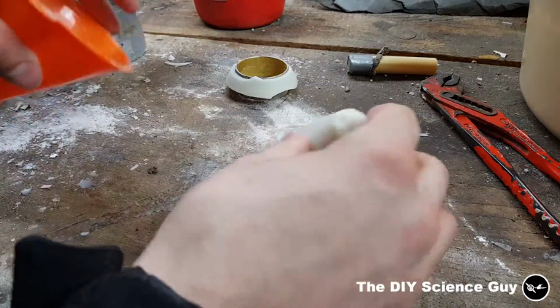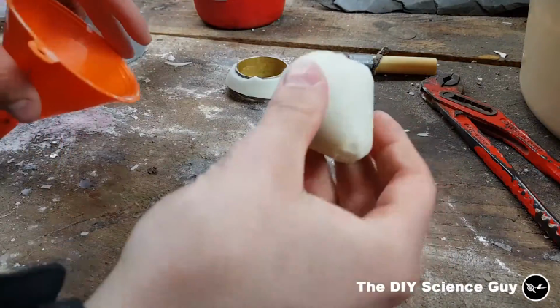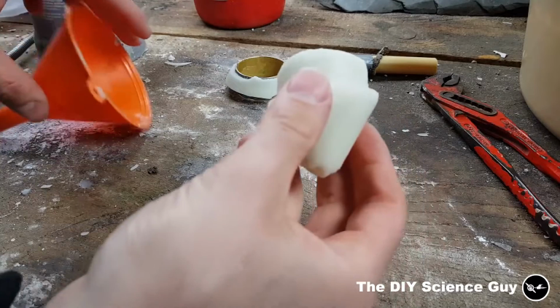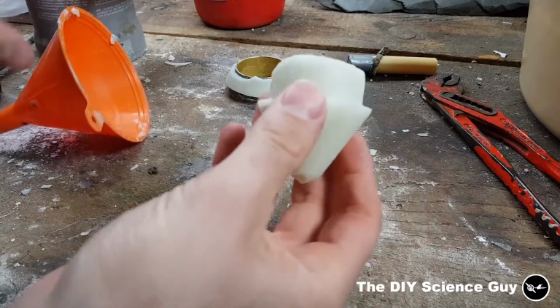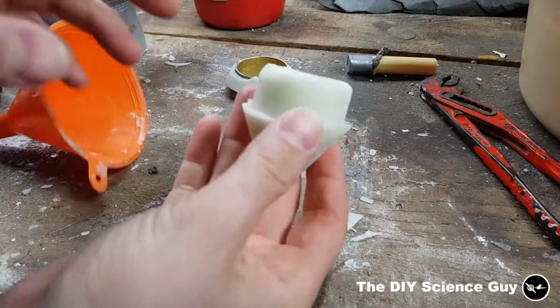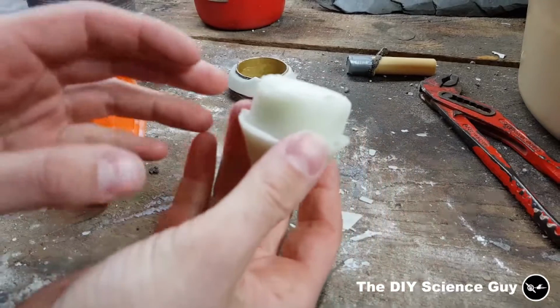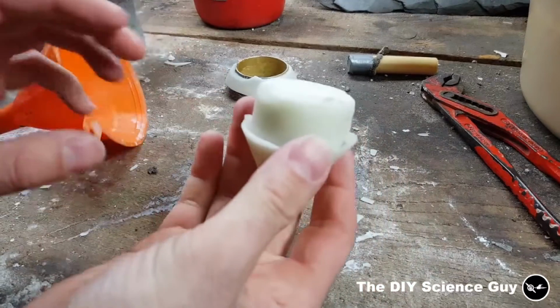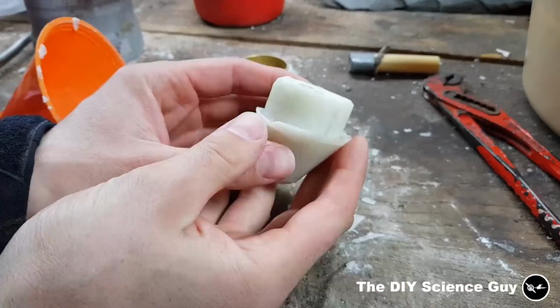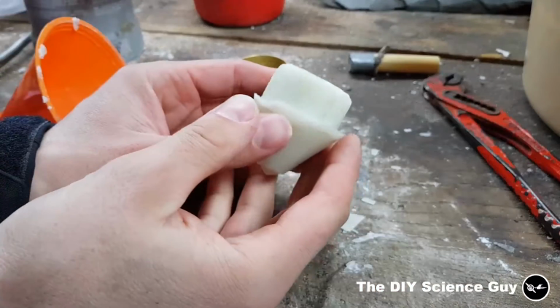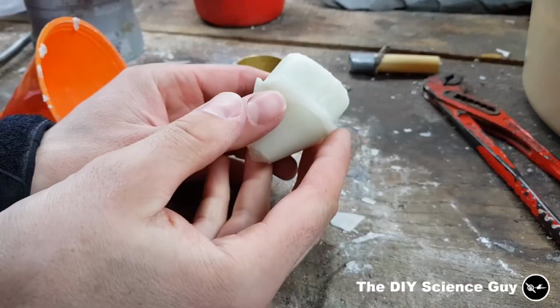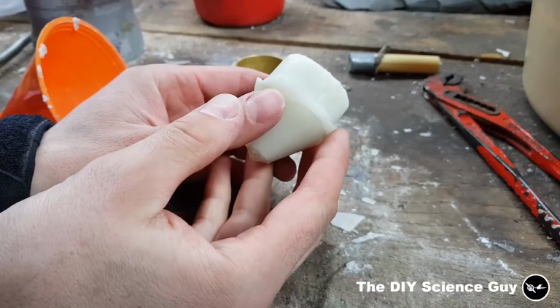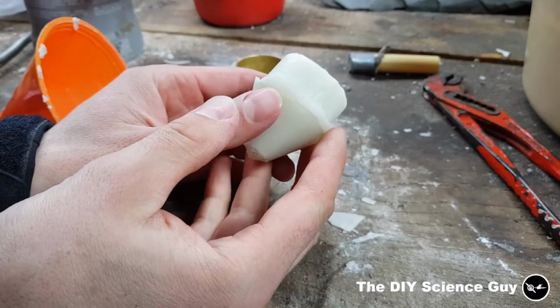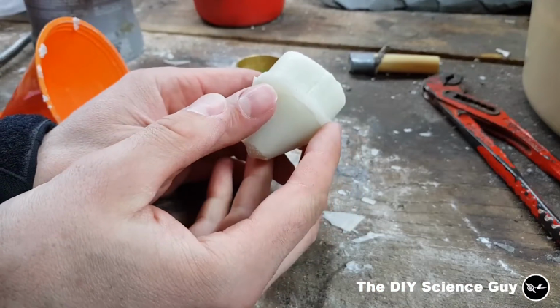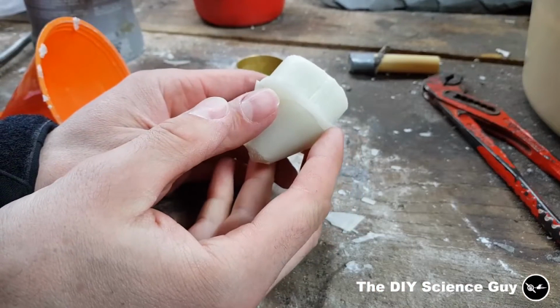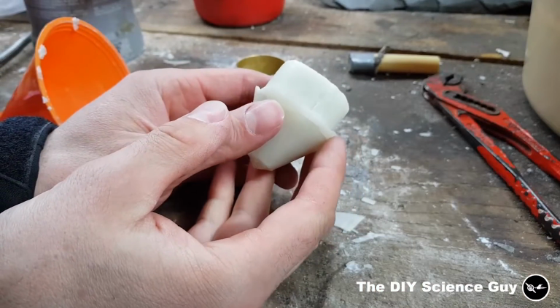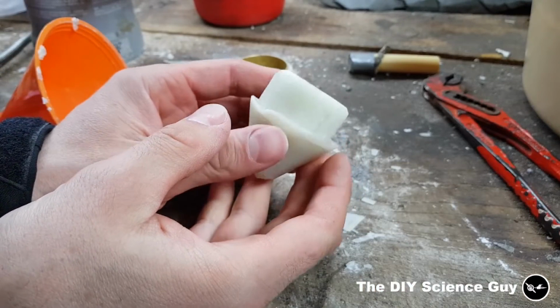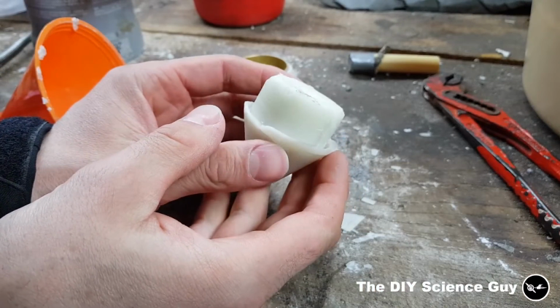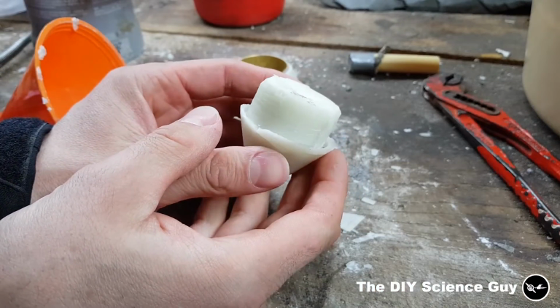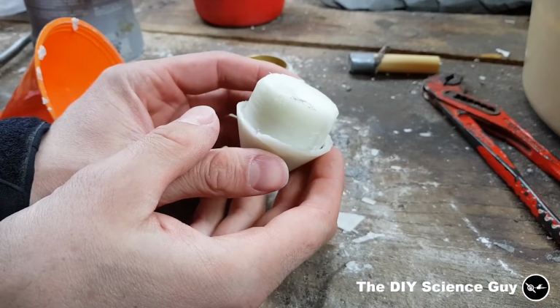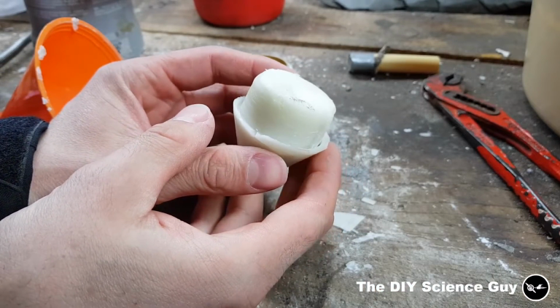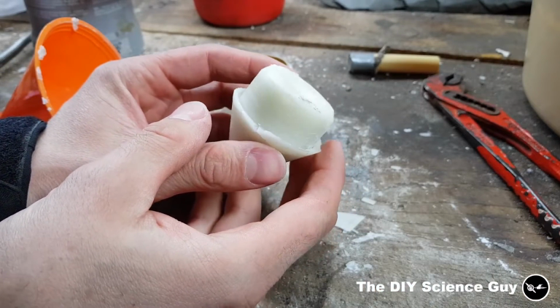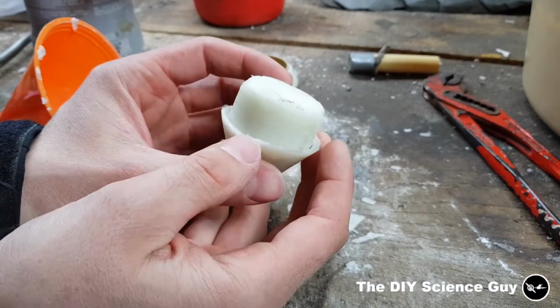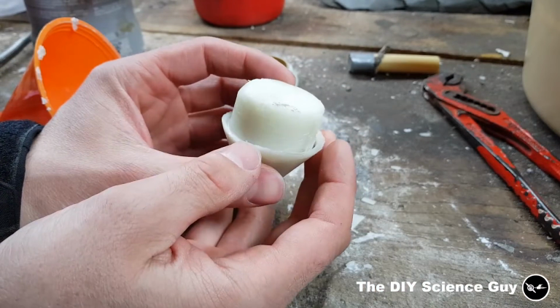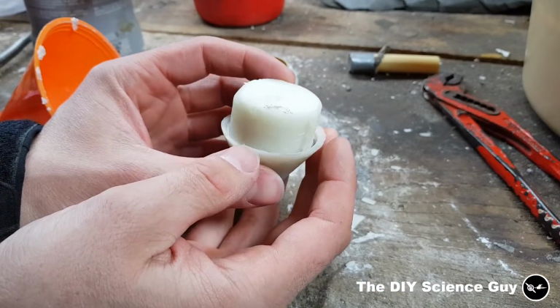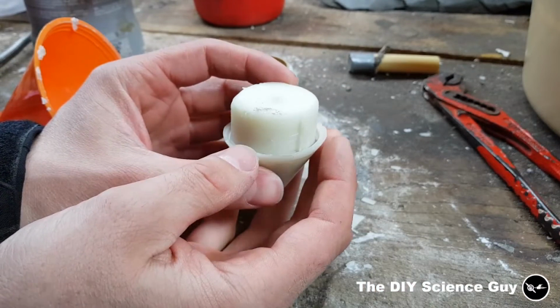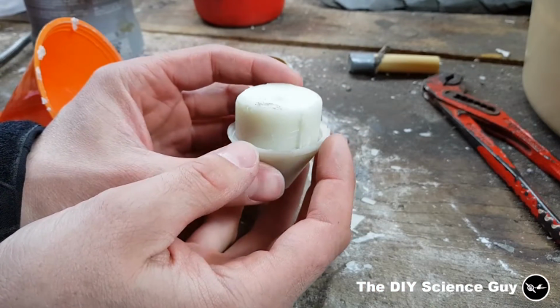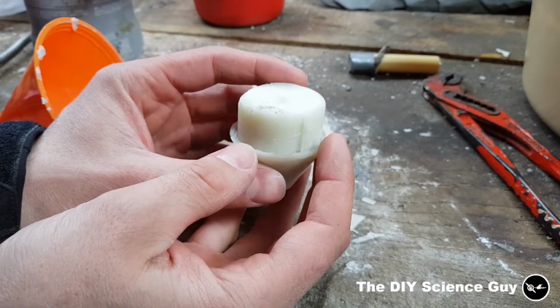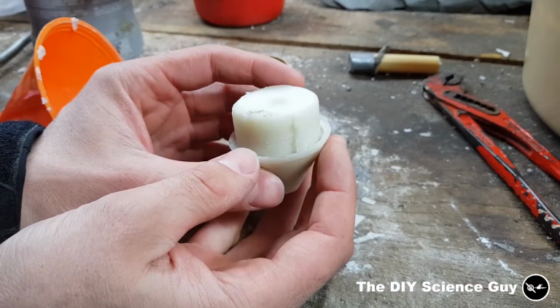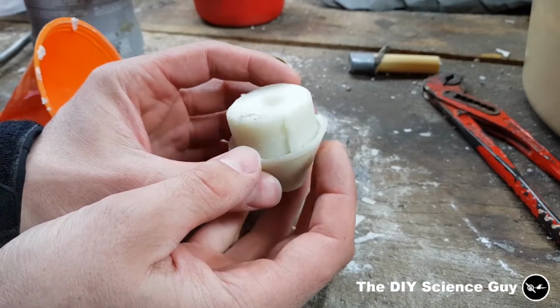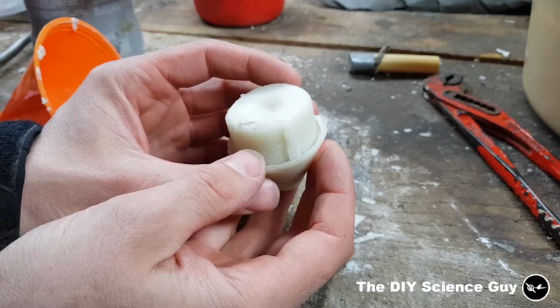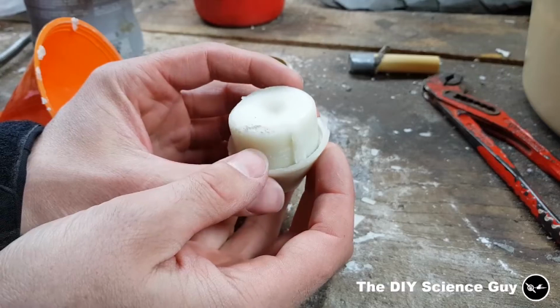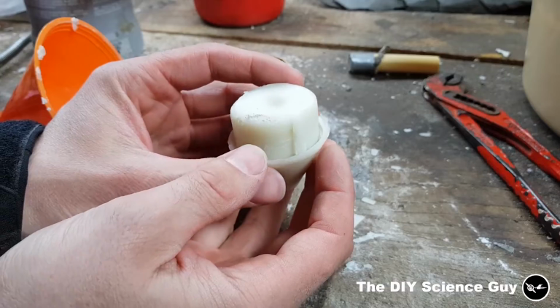There it is. Almost done. I only have to do some shaping.